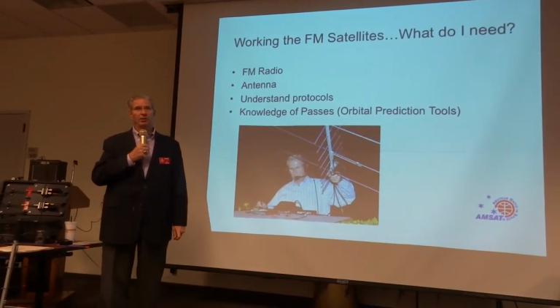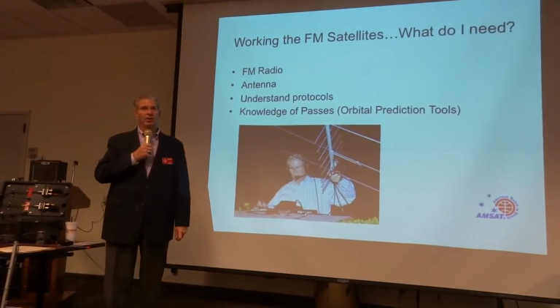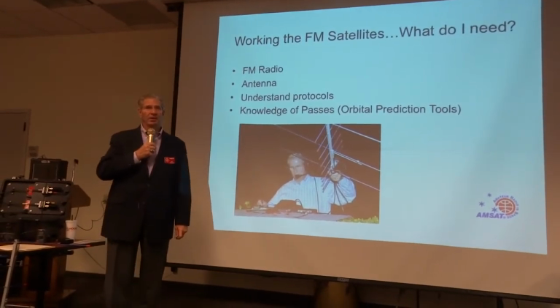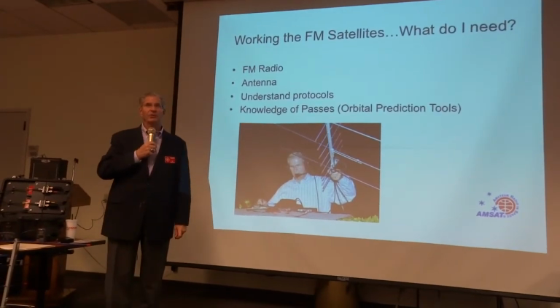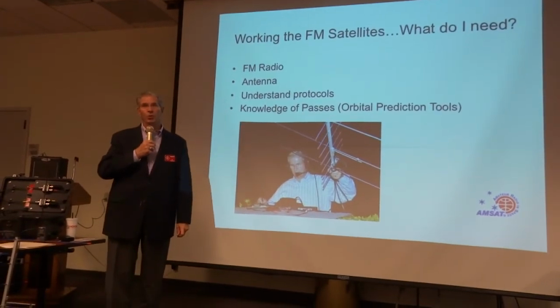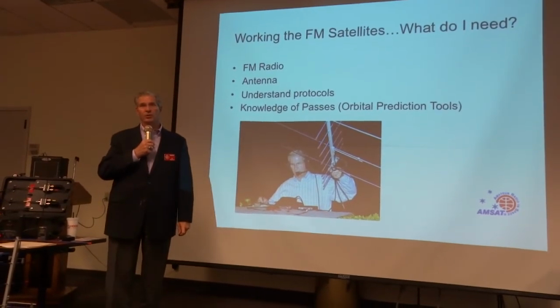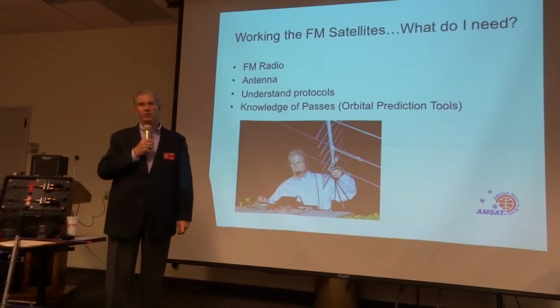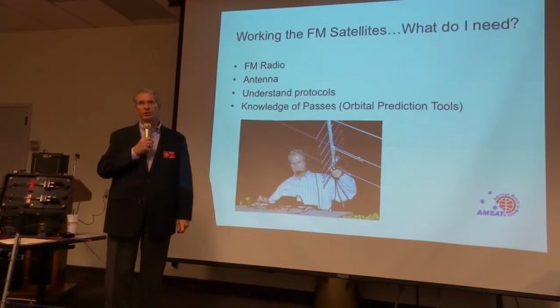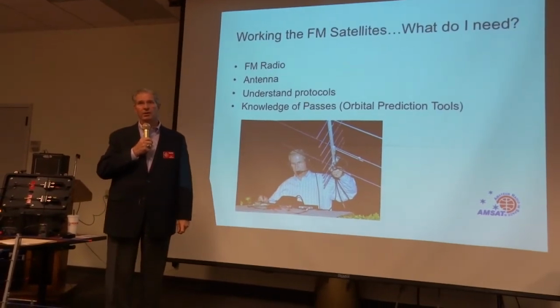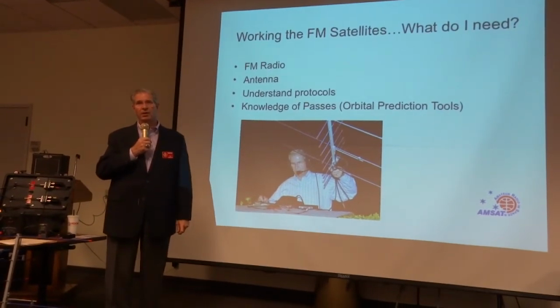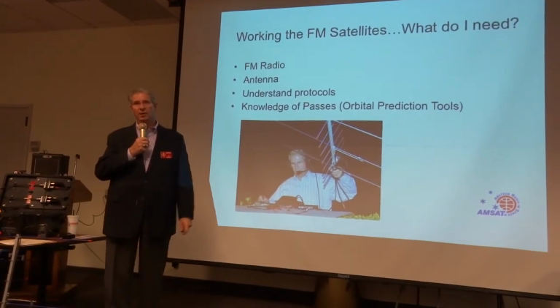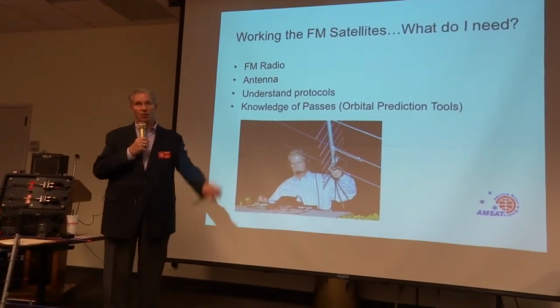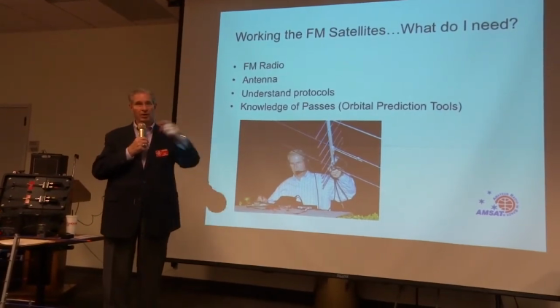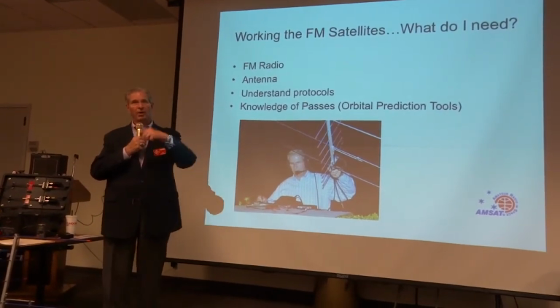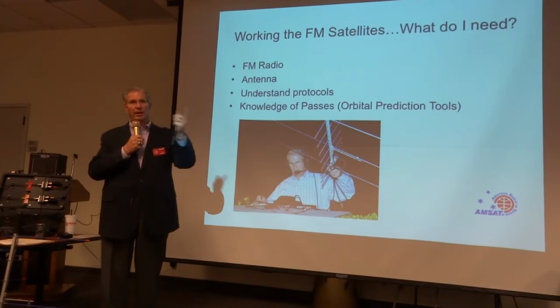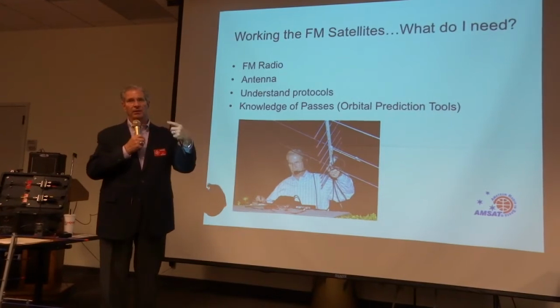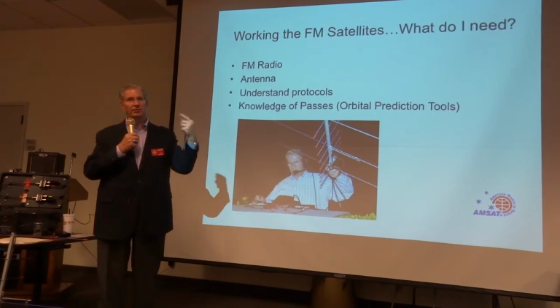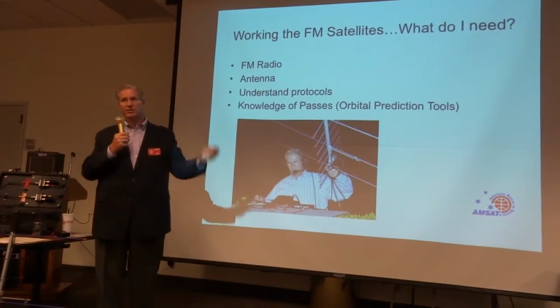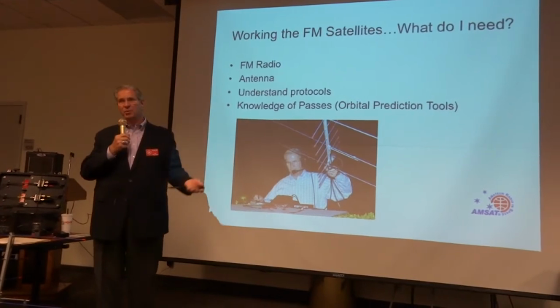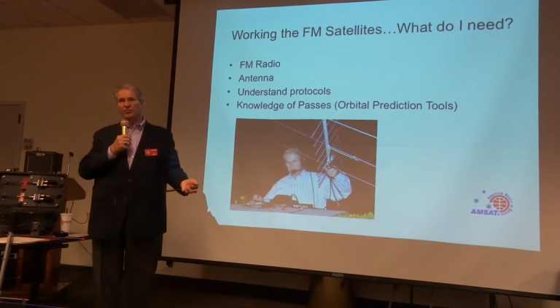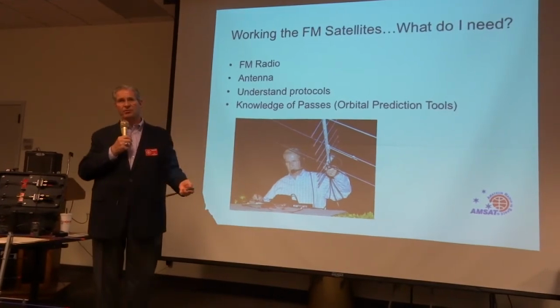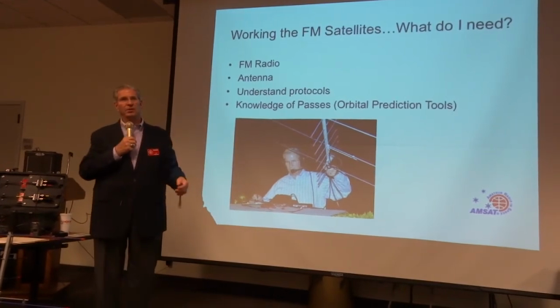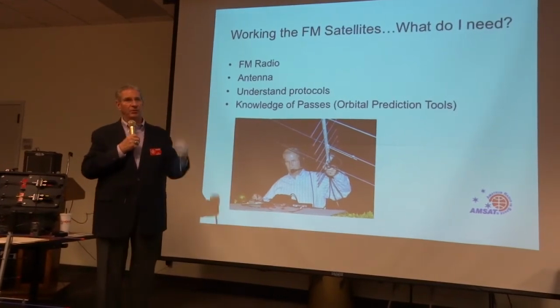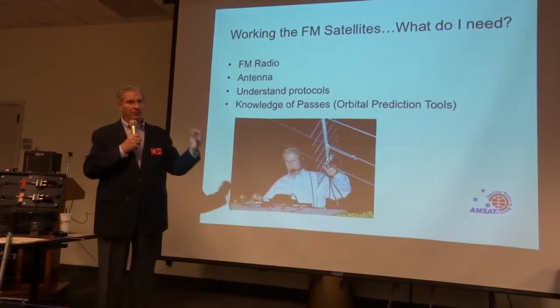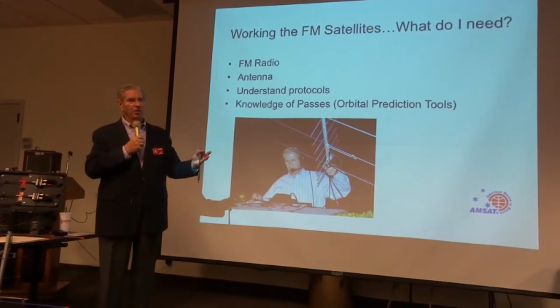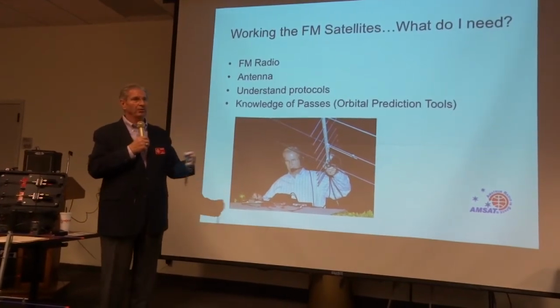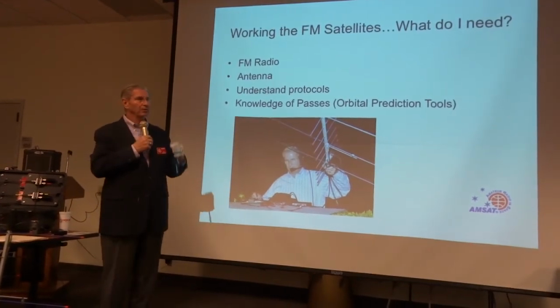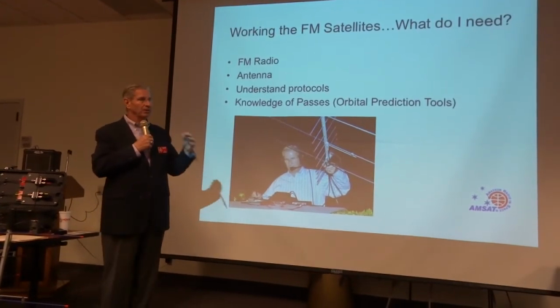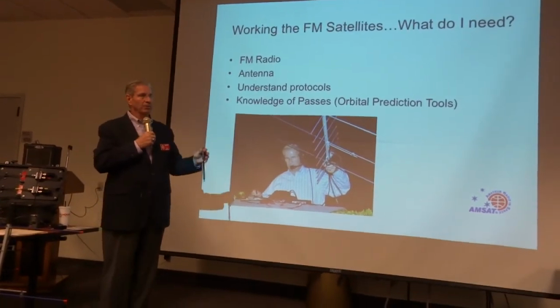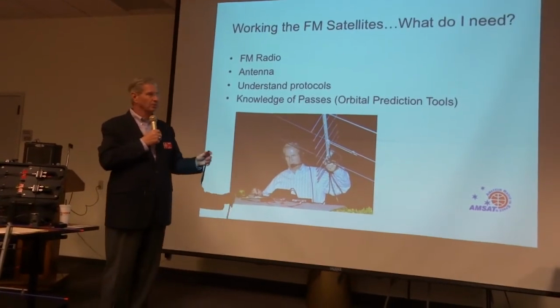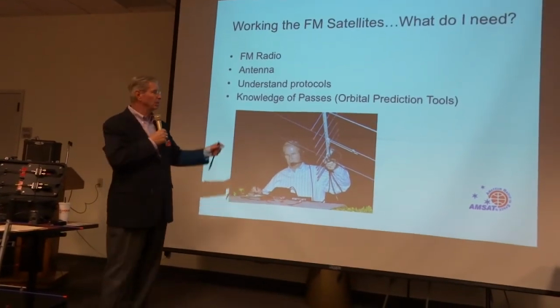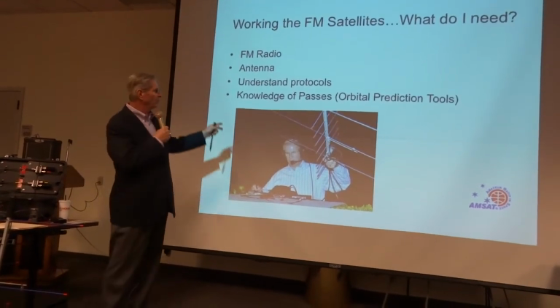You have to know when these things are going to come over. All of us have smartphones, and if you don't have a smartphone, there's lots of resources on the web.